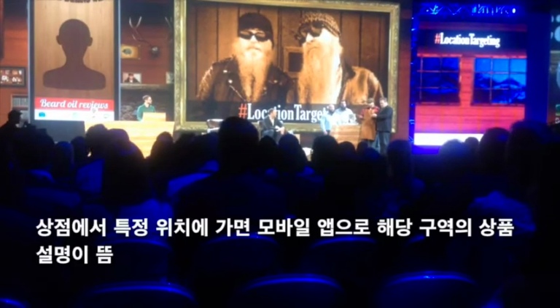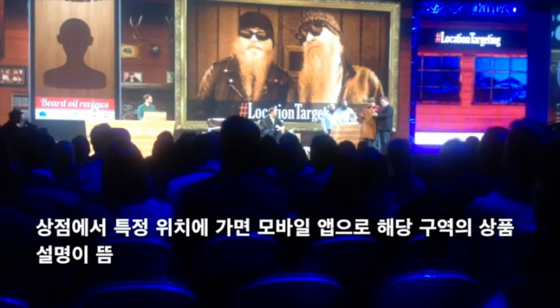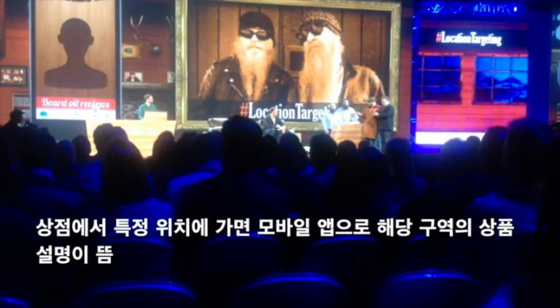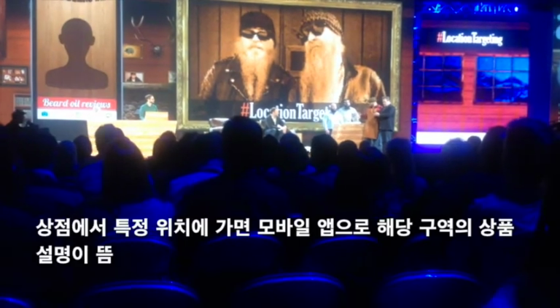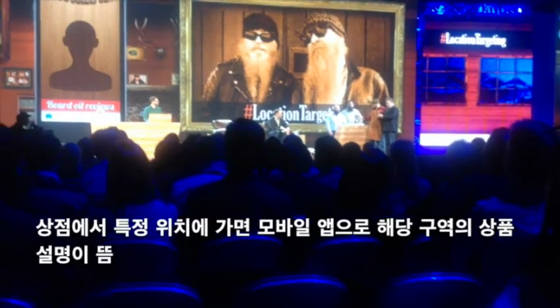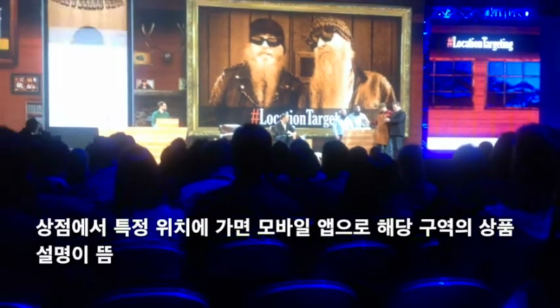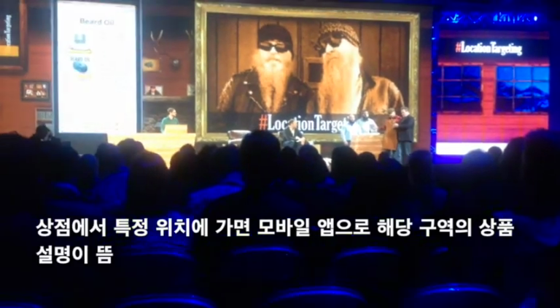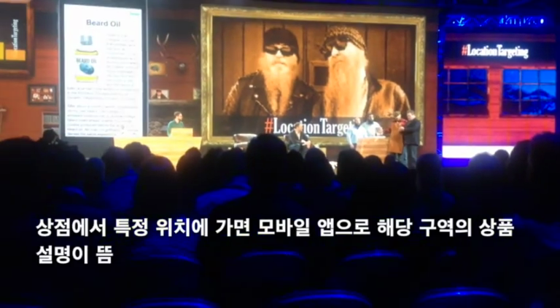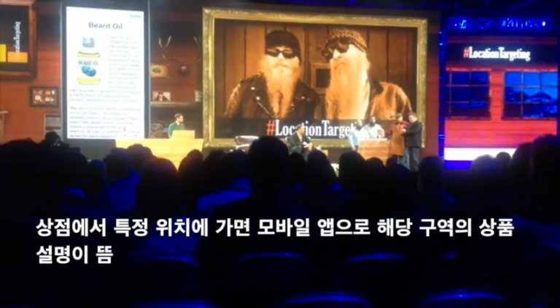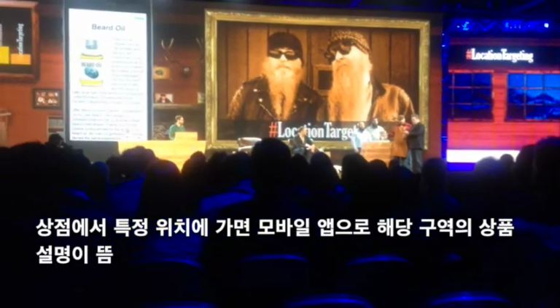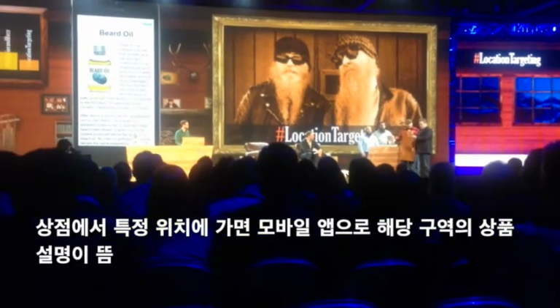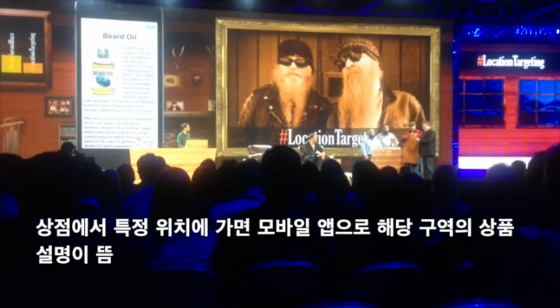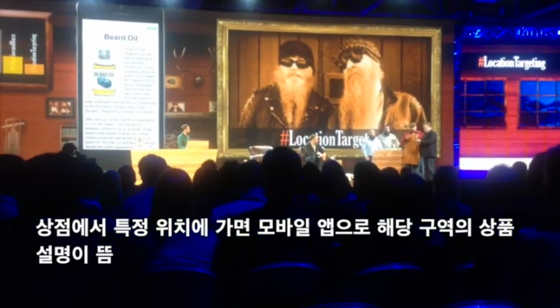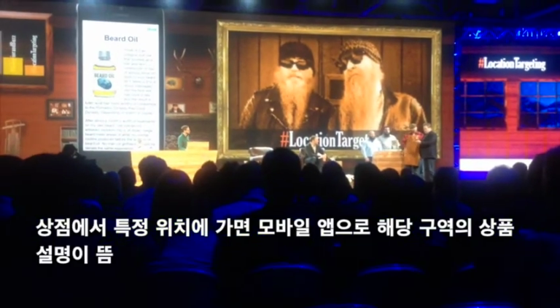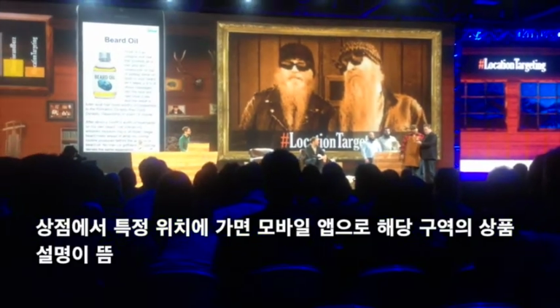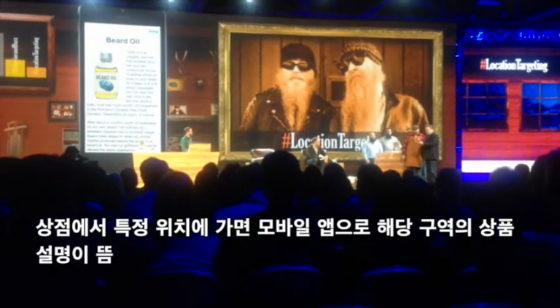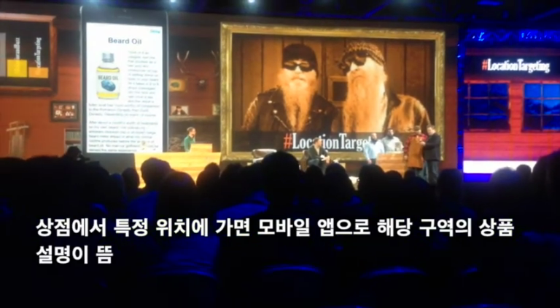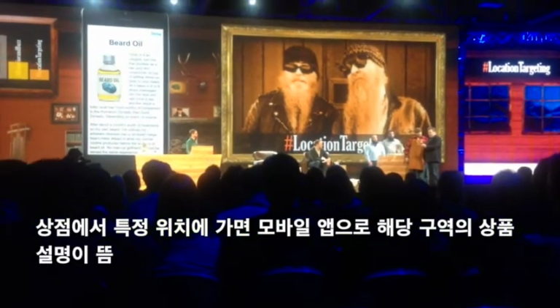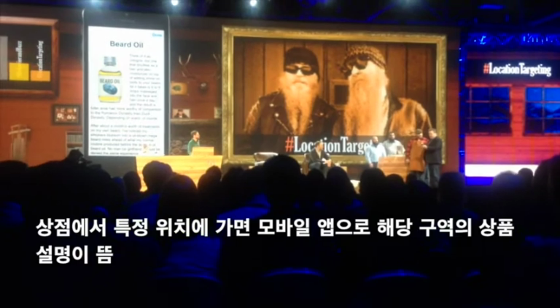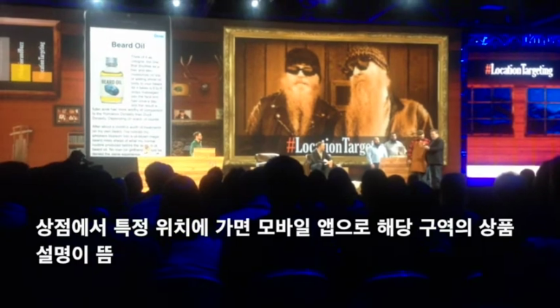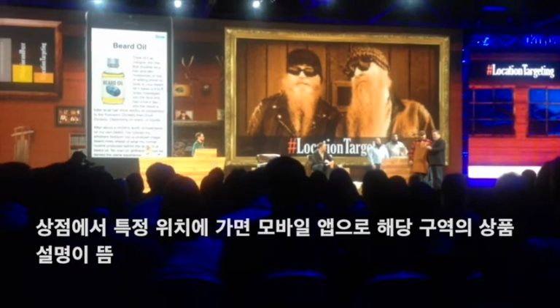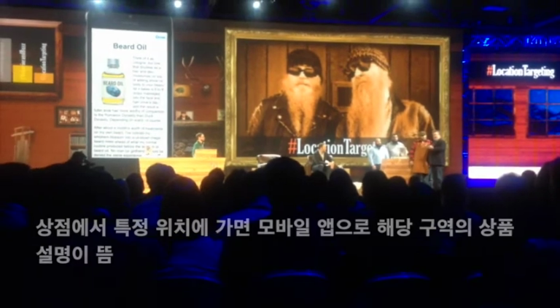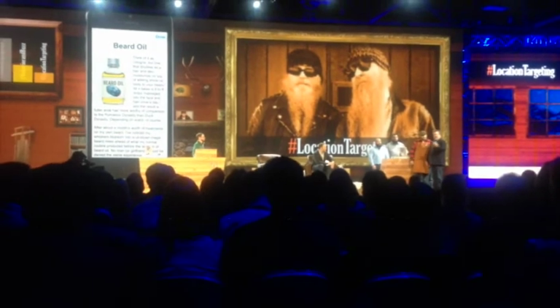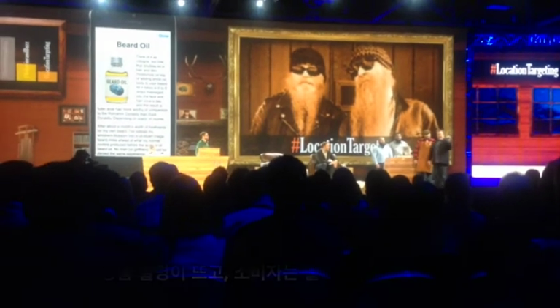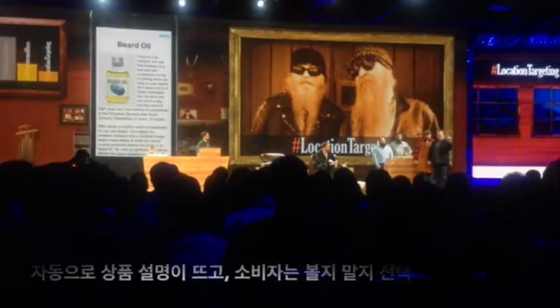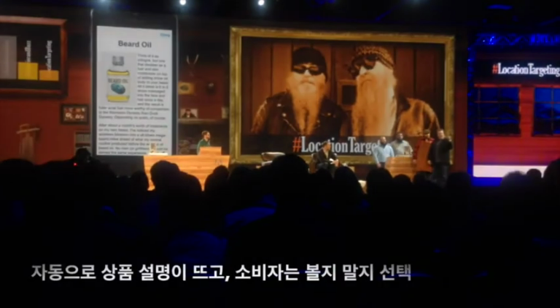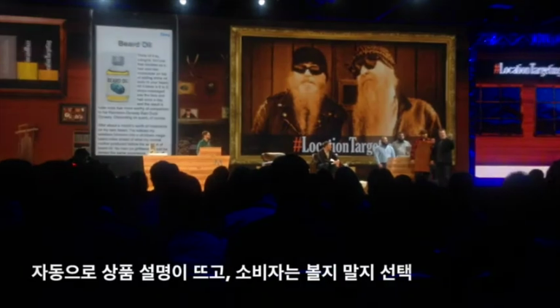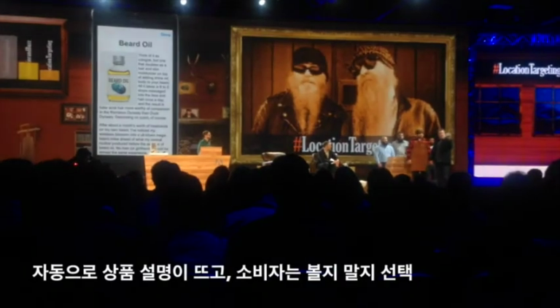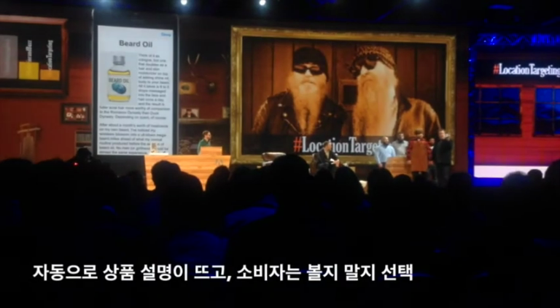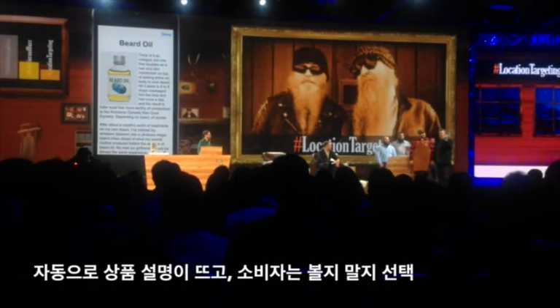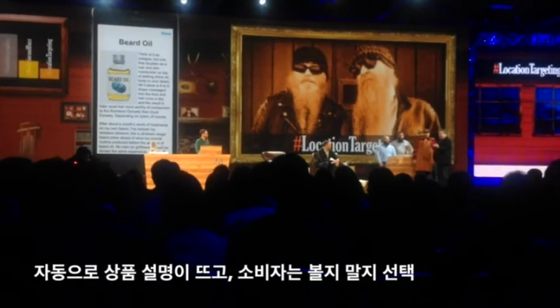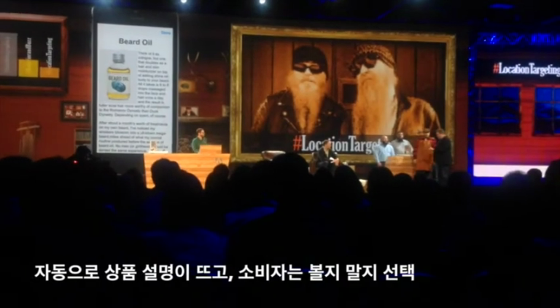You're next to the oil, you get oil reviews popped up in the app. I just got a beer oil review on my phone.